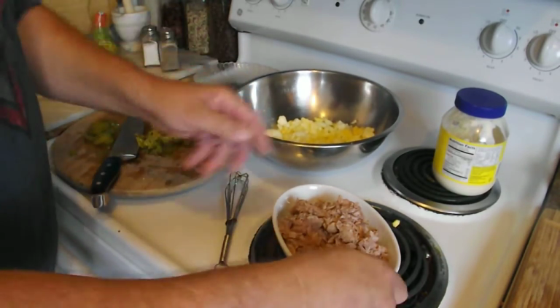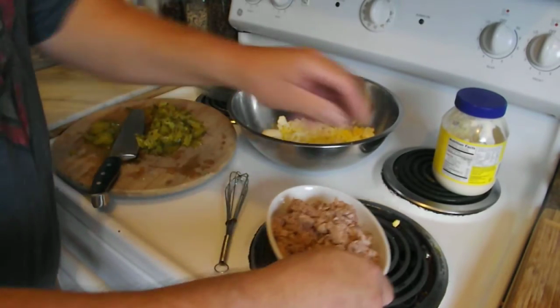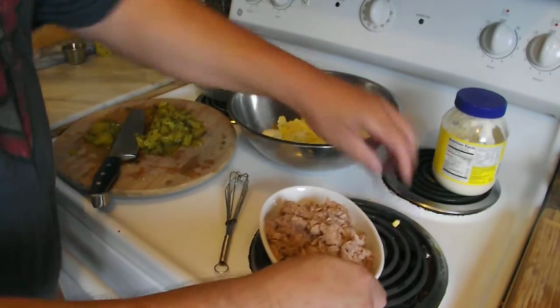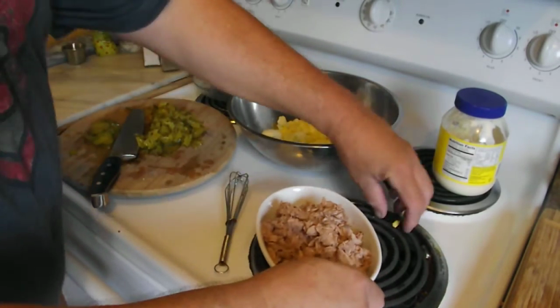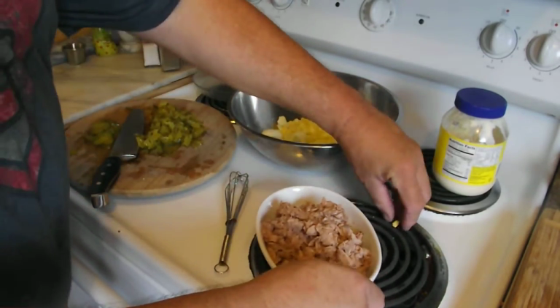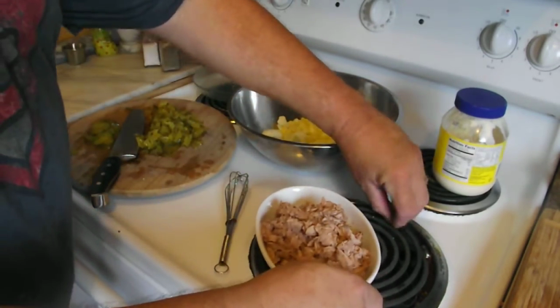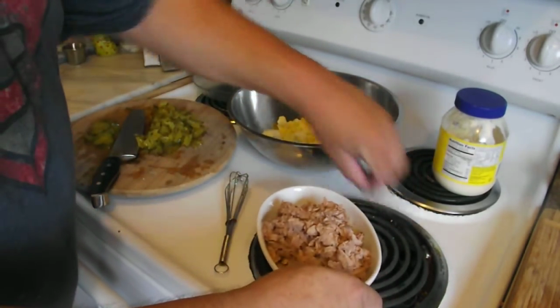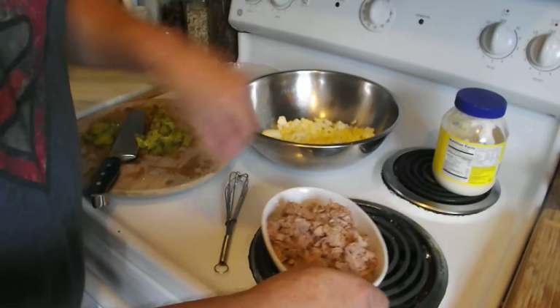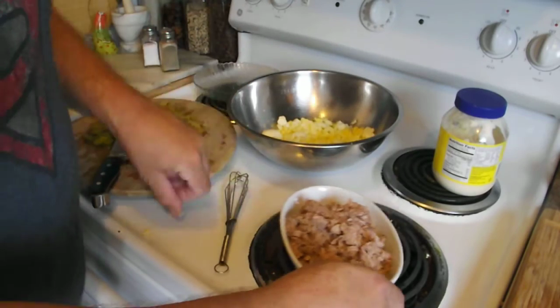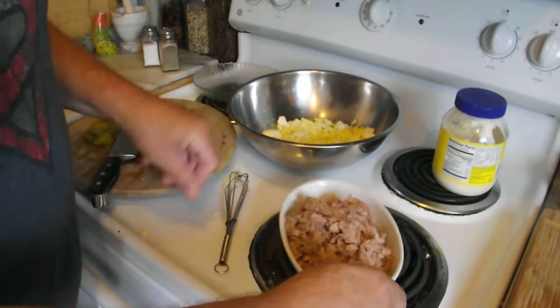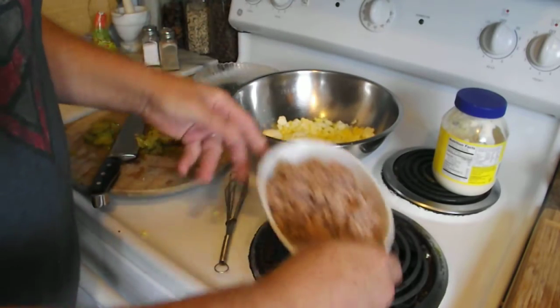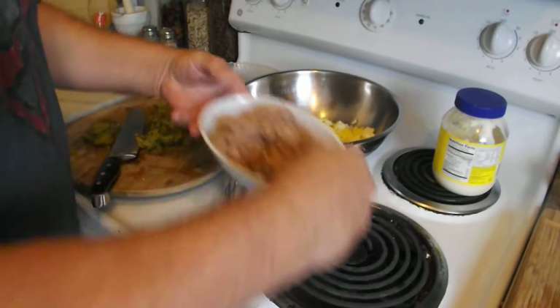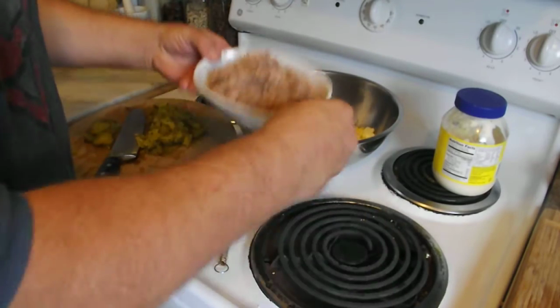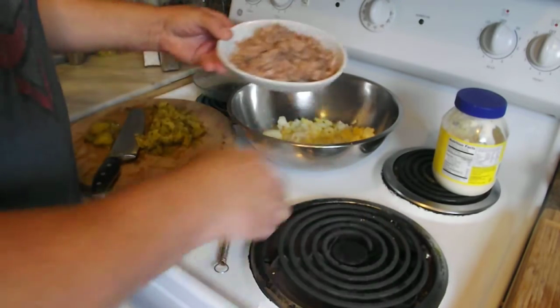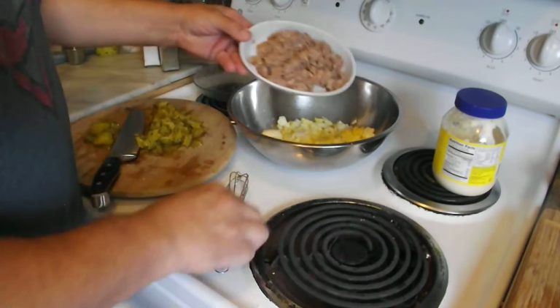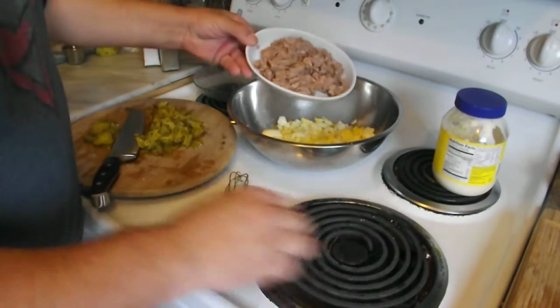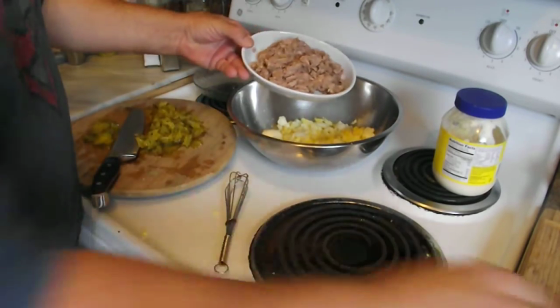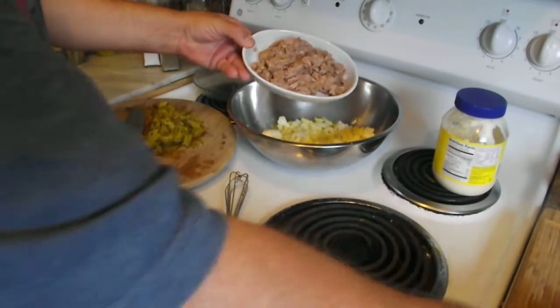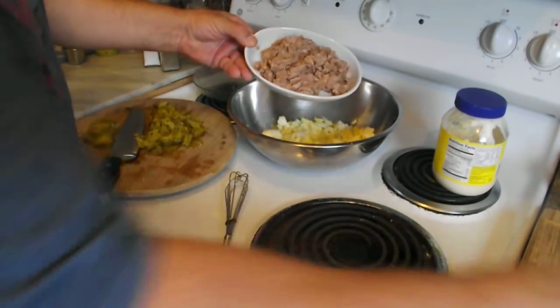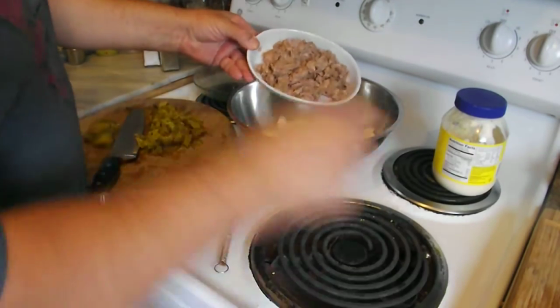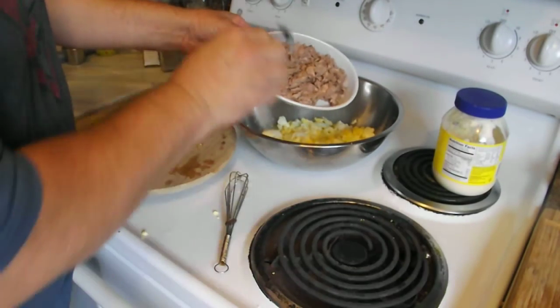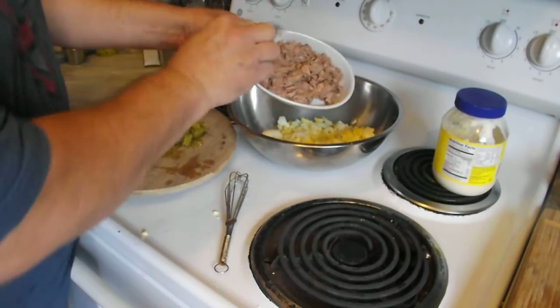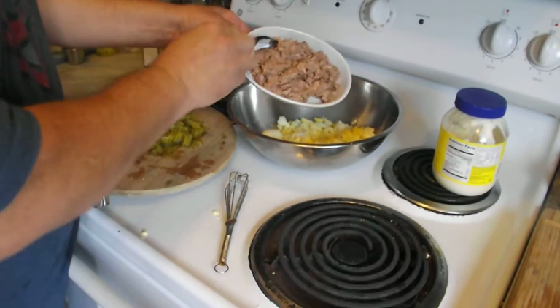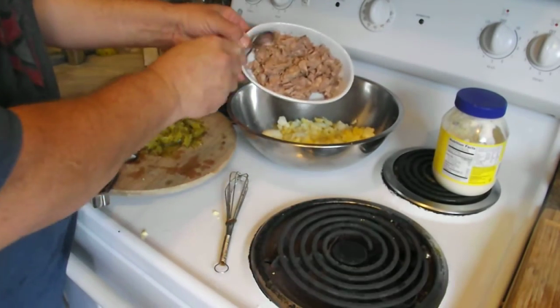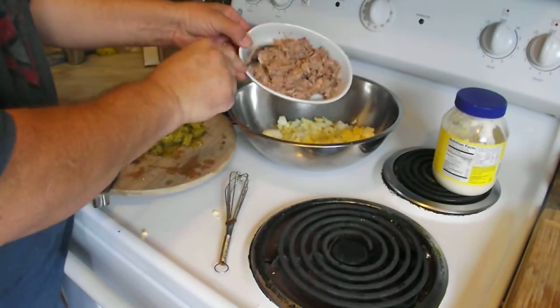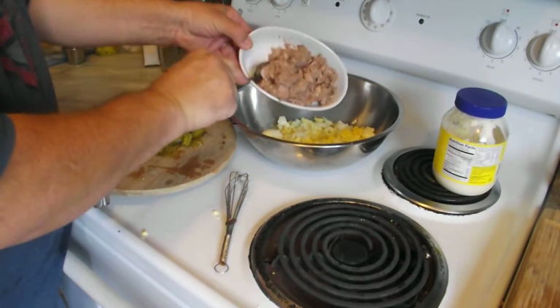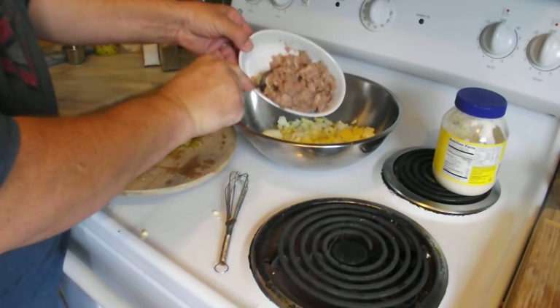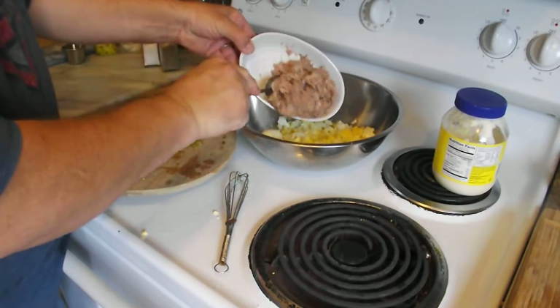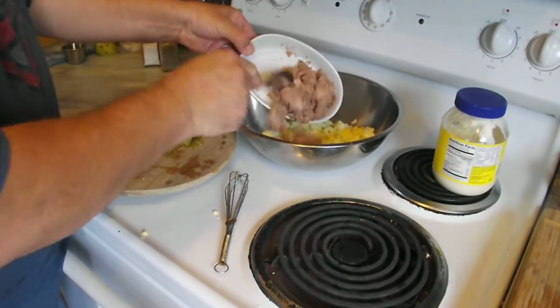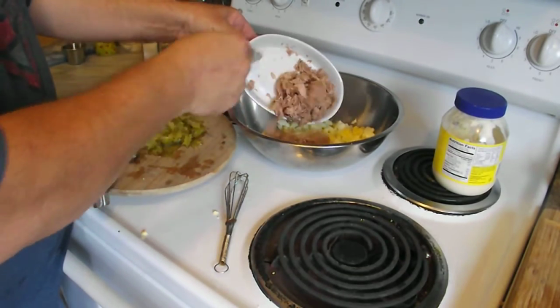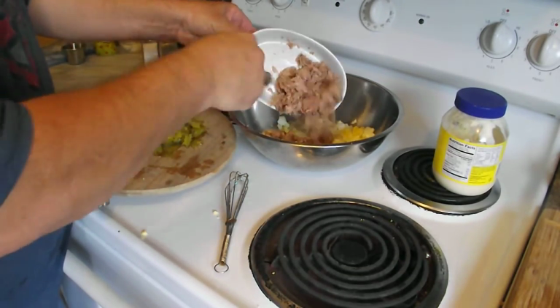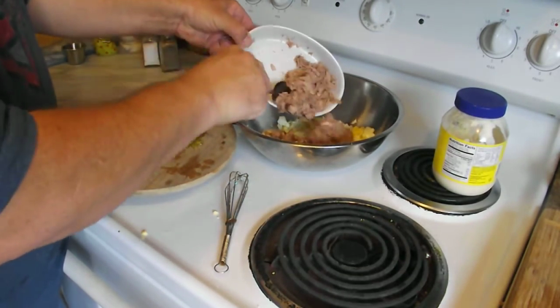We're going to go ahead and add our tuna fish. Put that out on top.